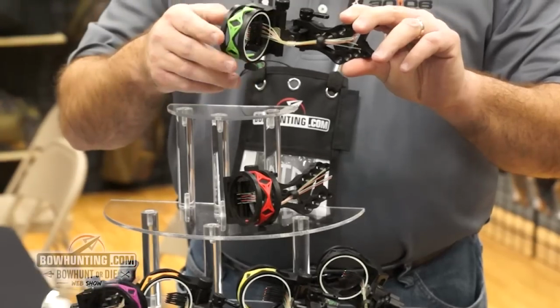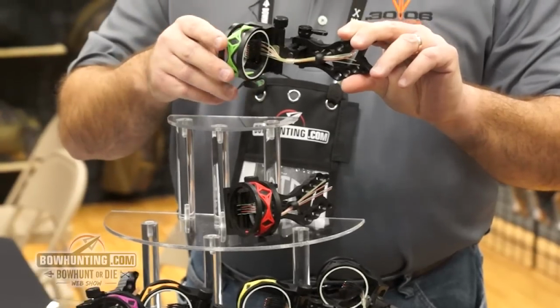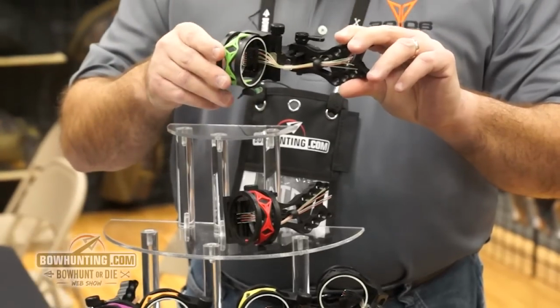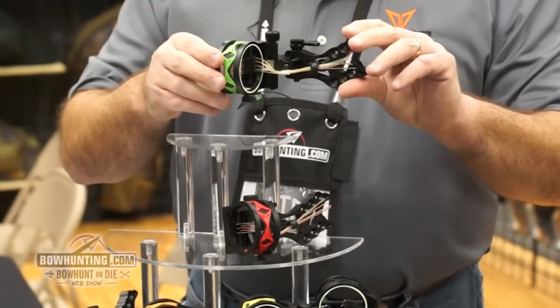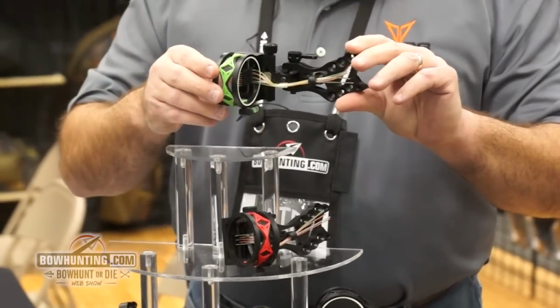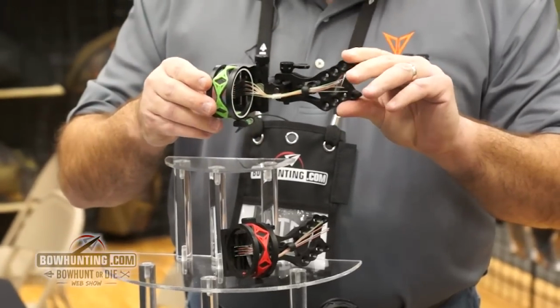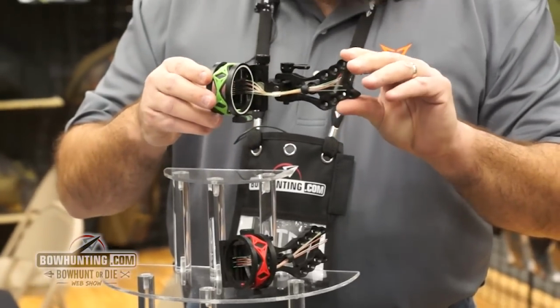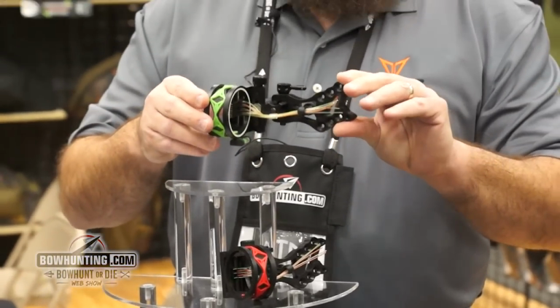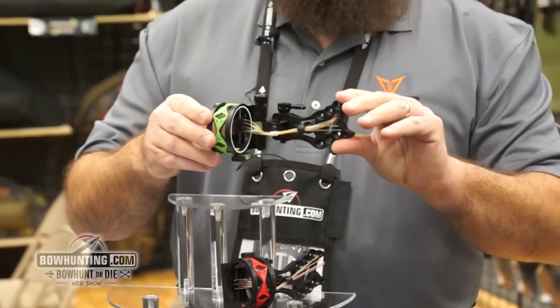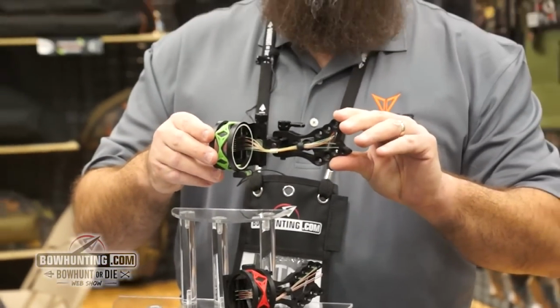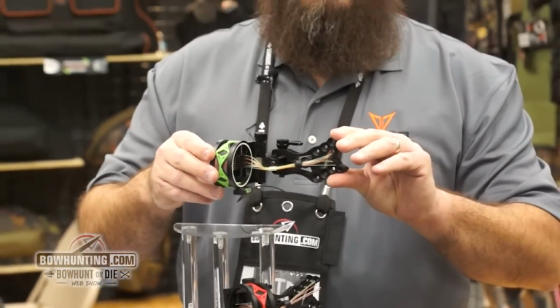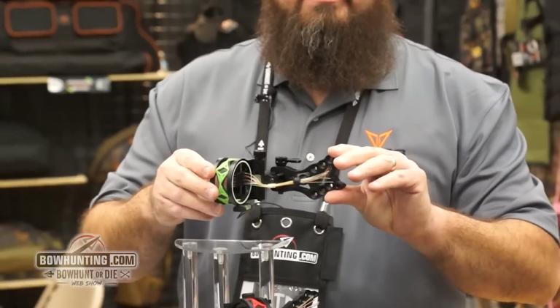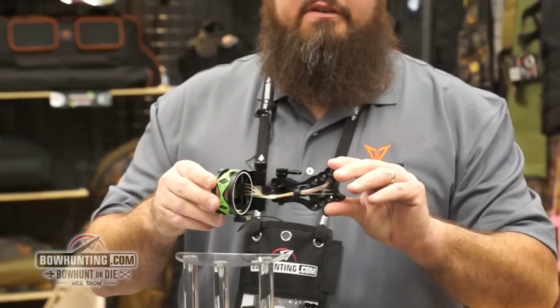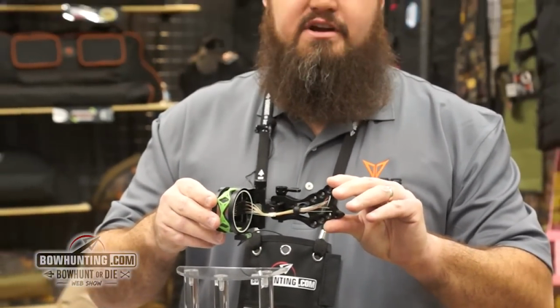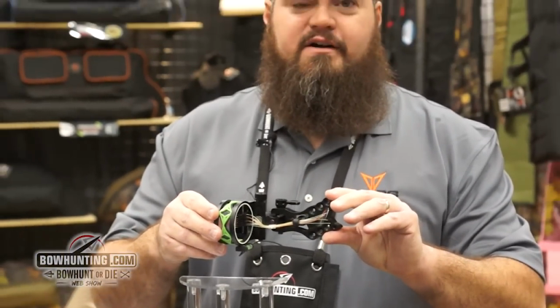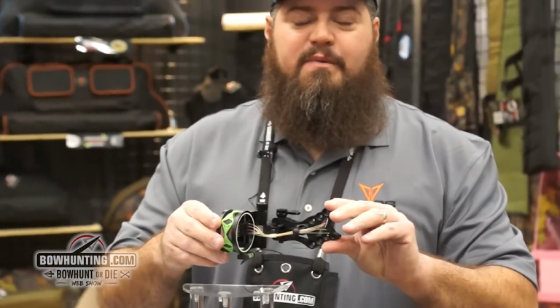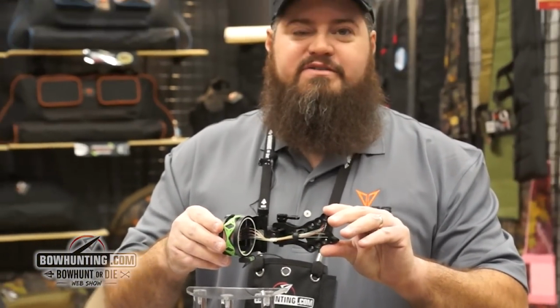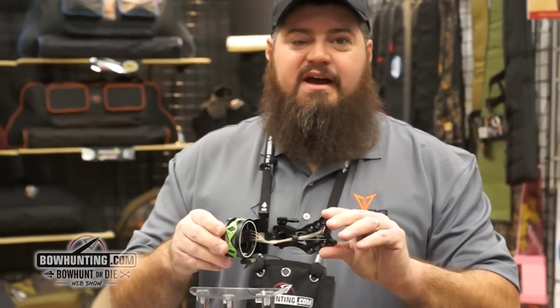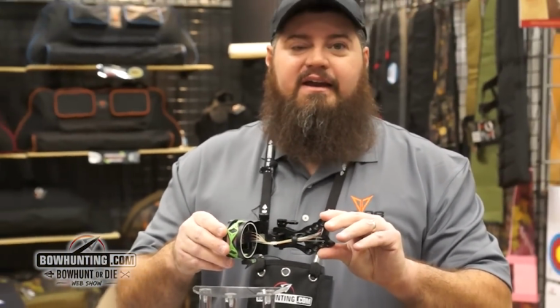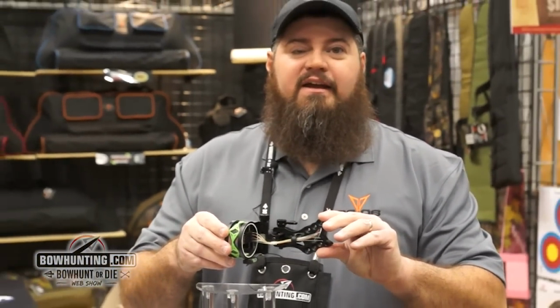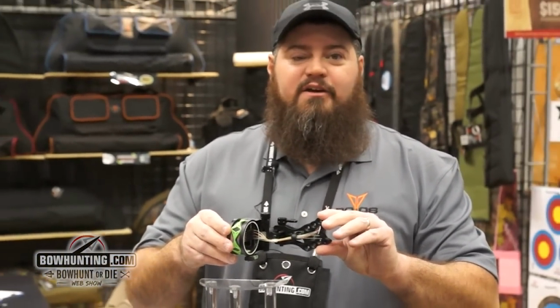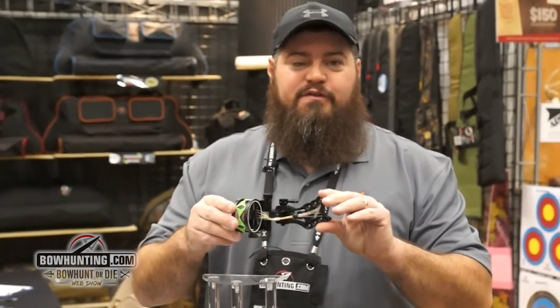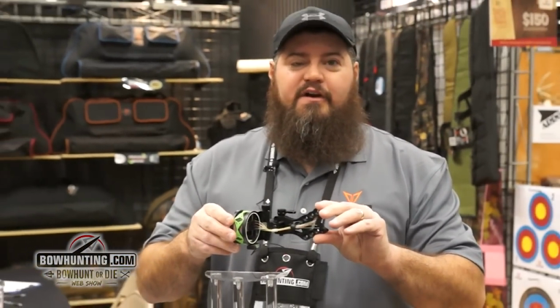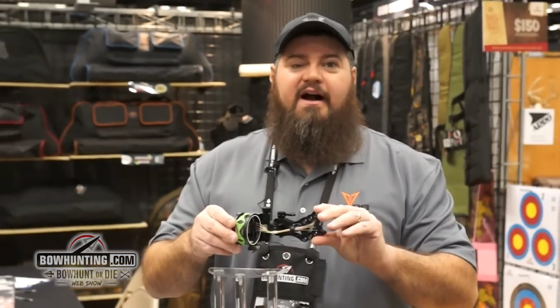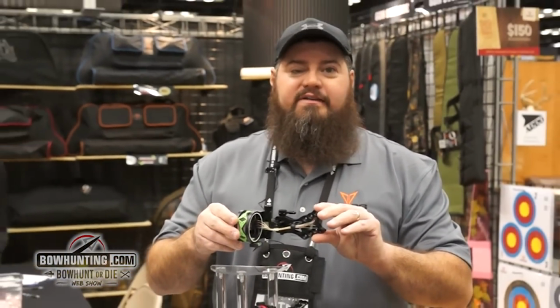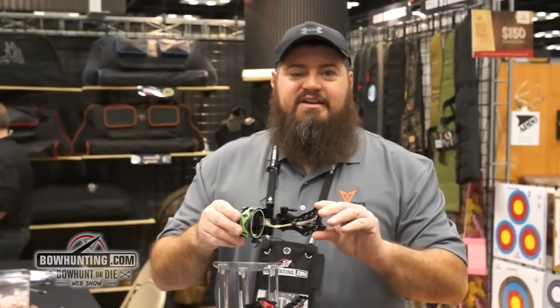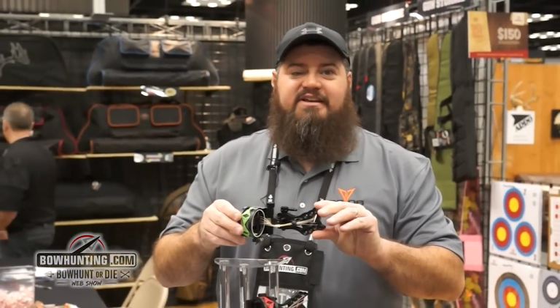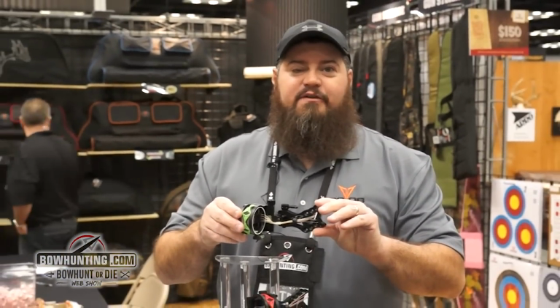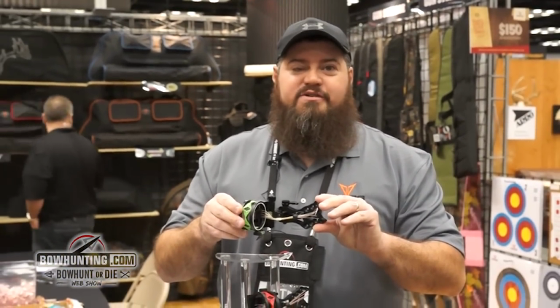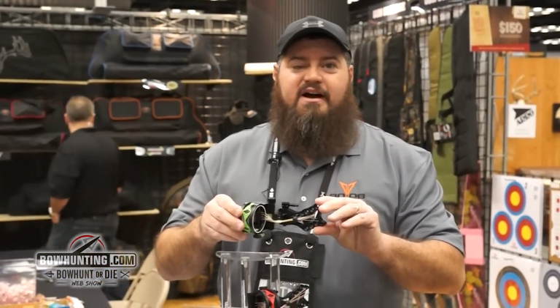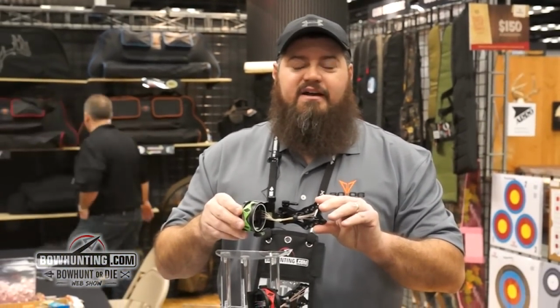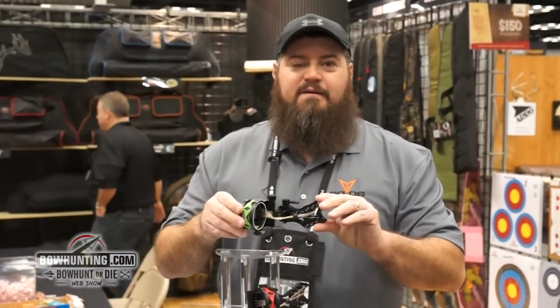To check out and get more information on the Shocker bow sight, go to 3006outdoors.com.